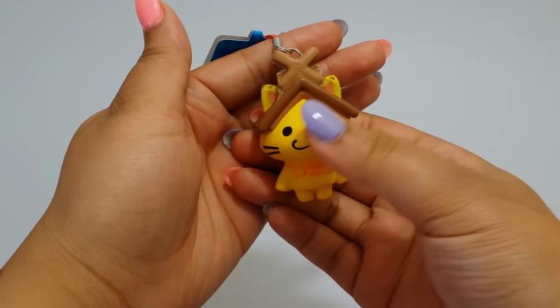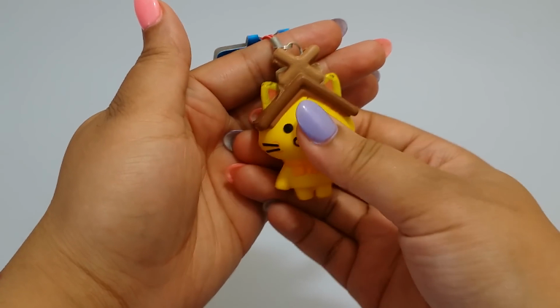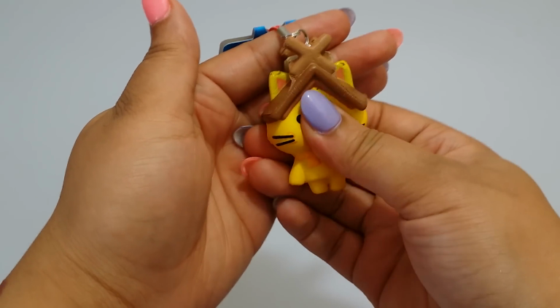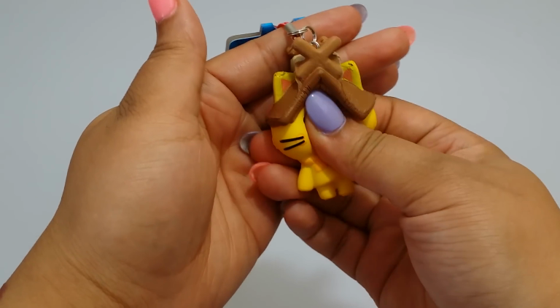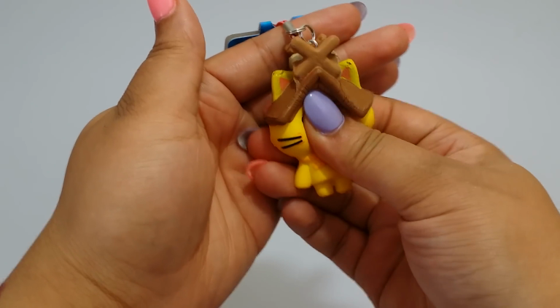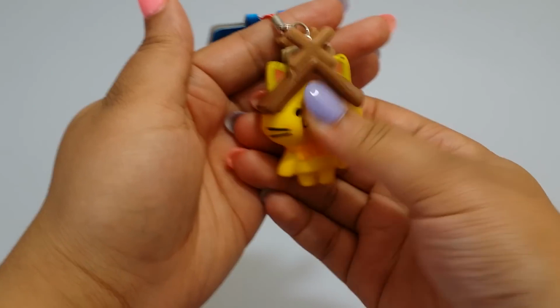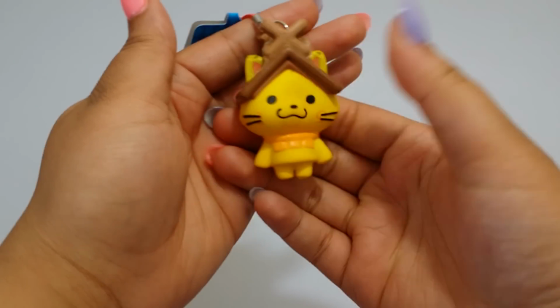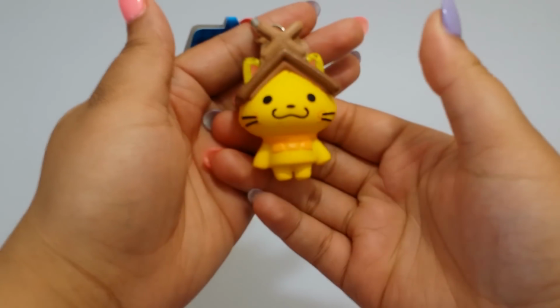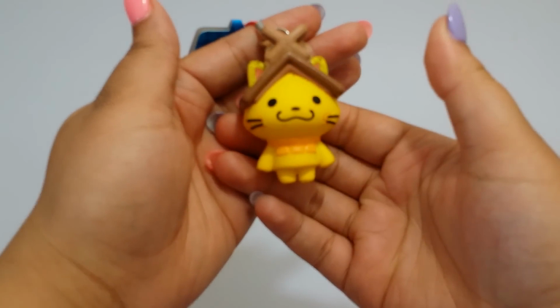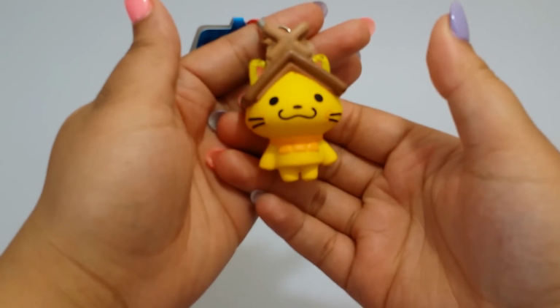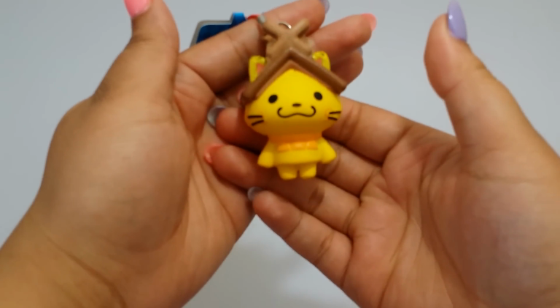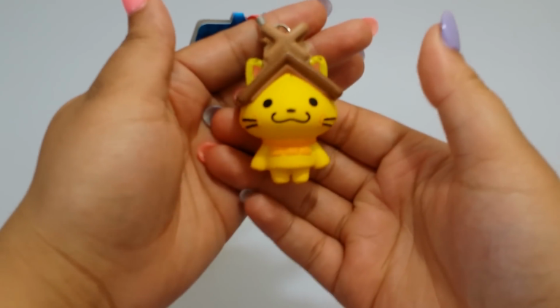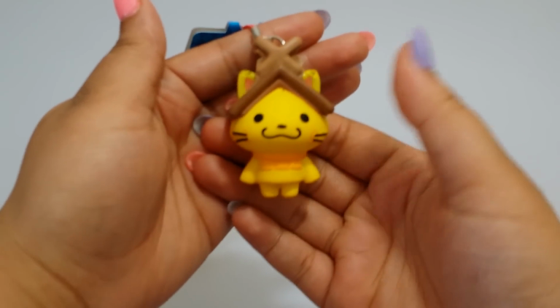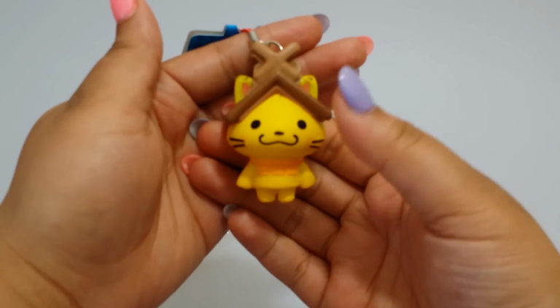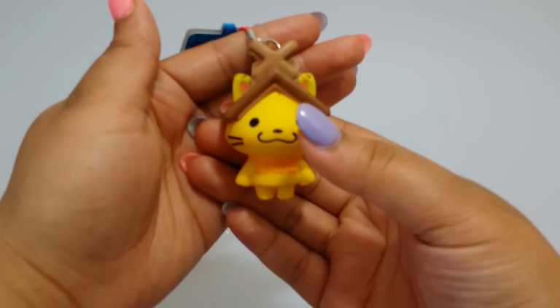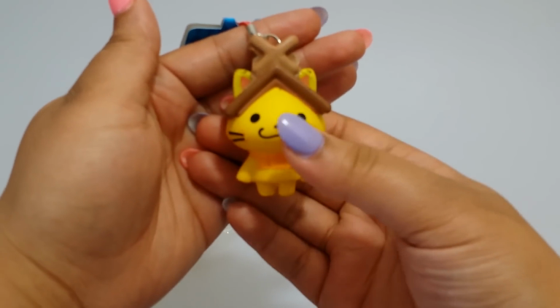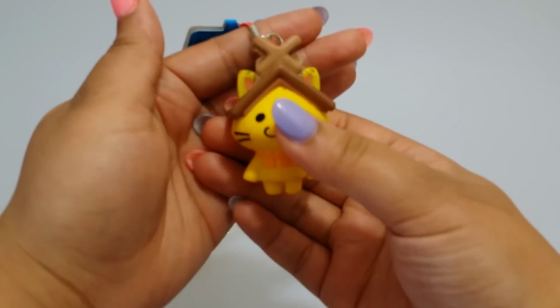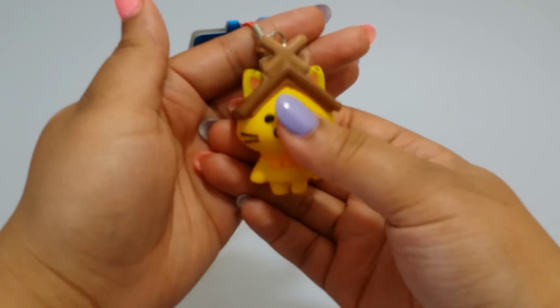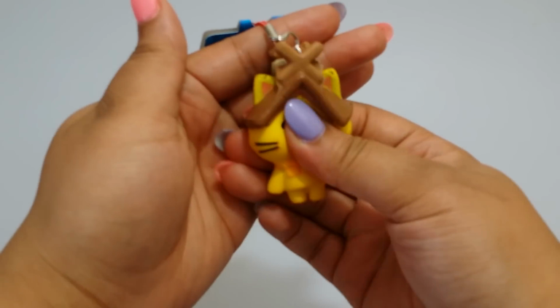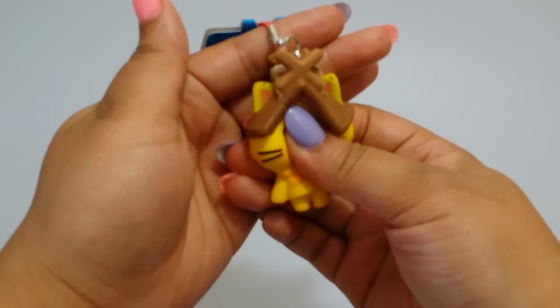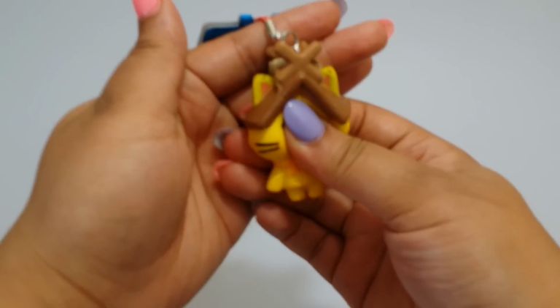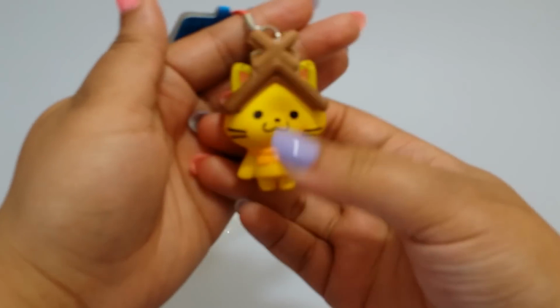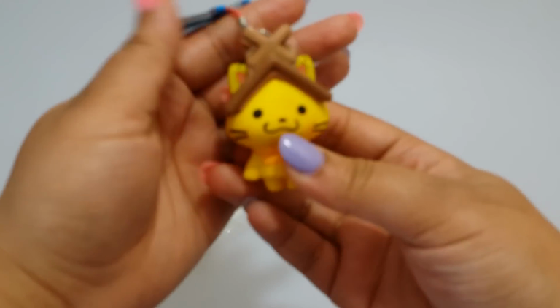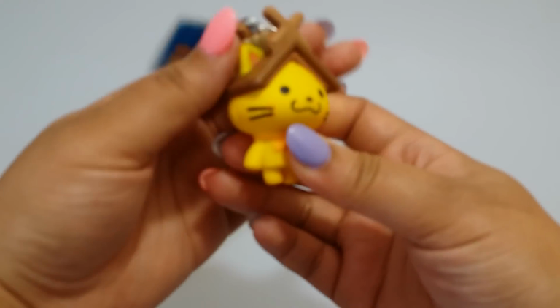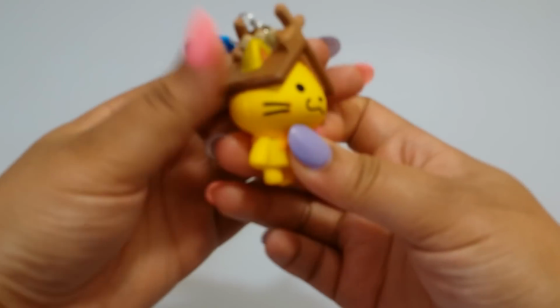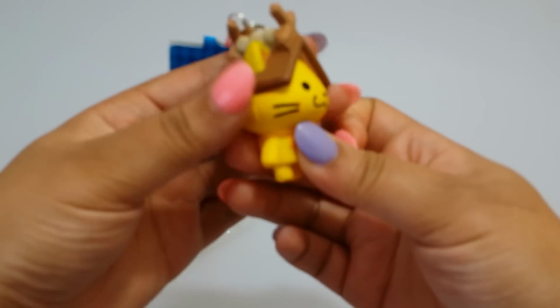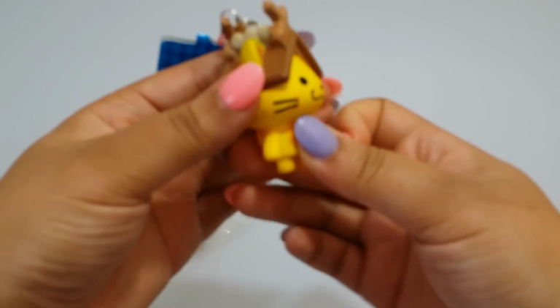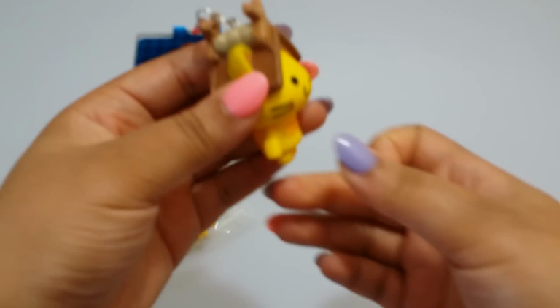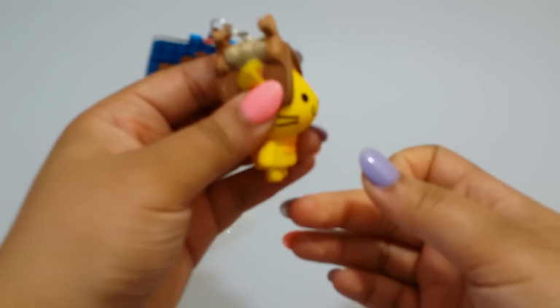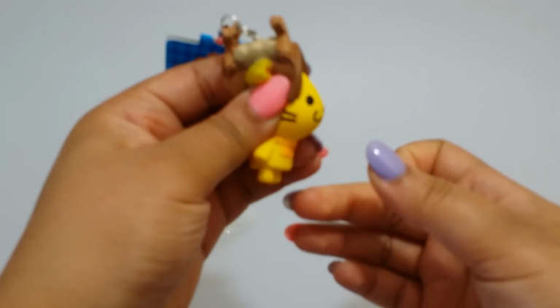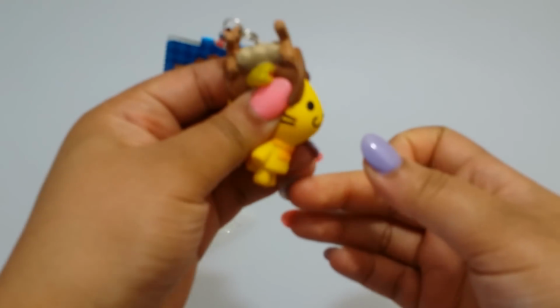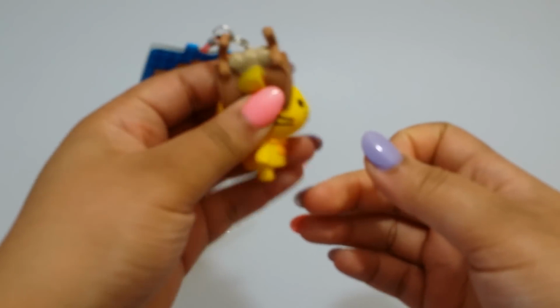These are super squishy. Of course, some are more squishier than others. That's just how squishies are.